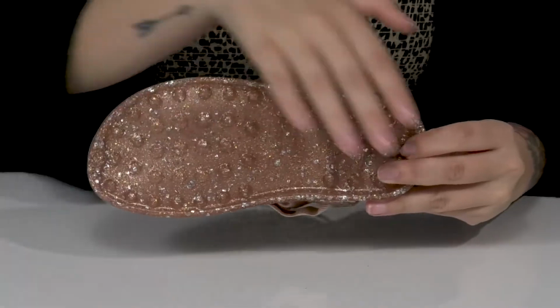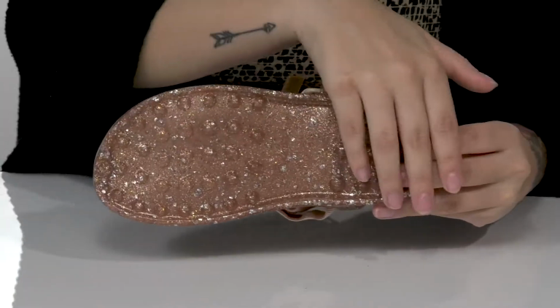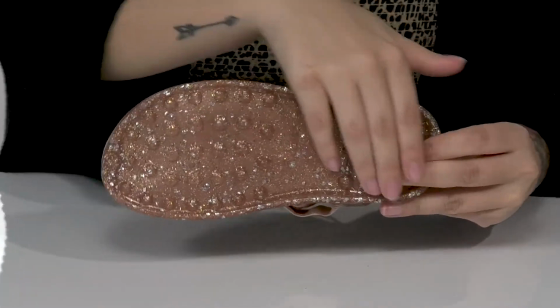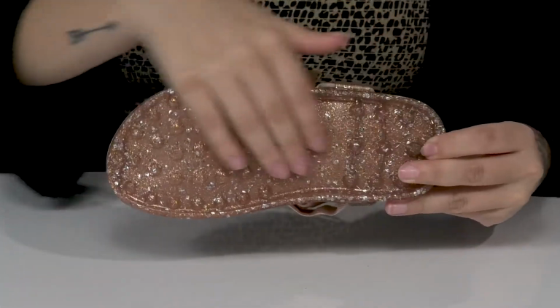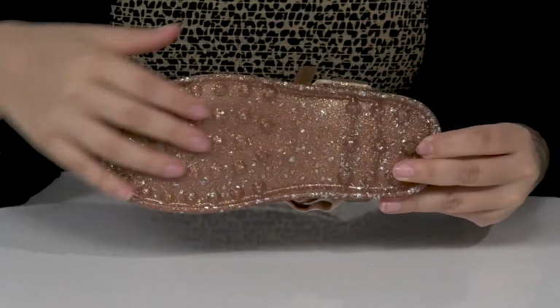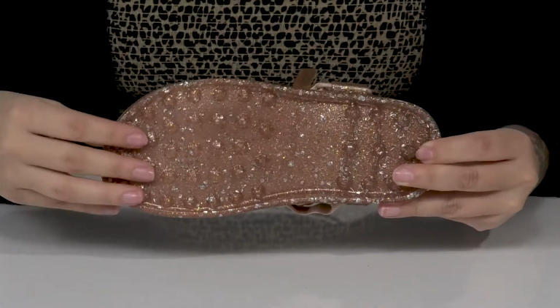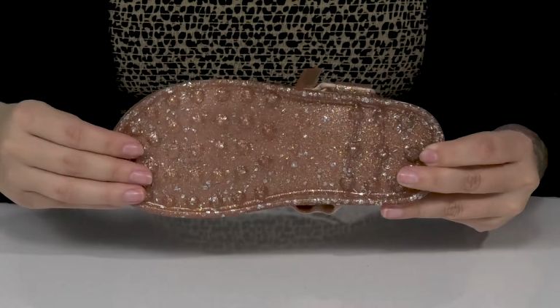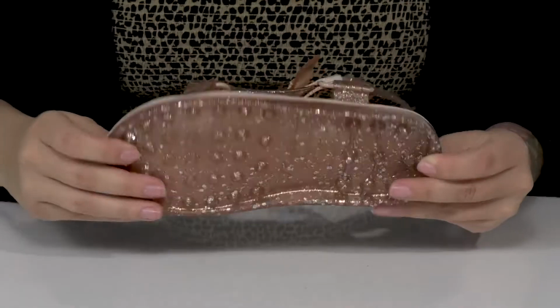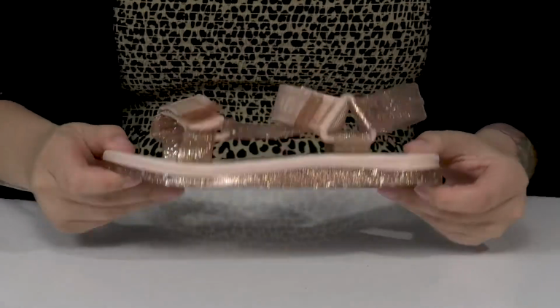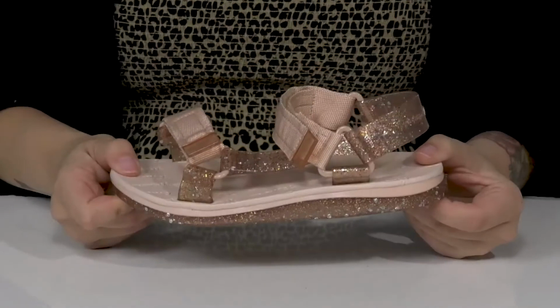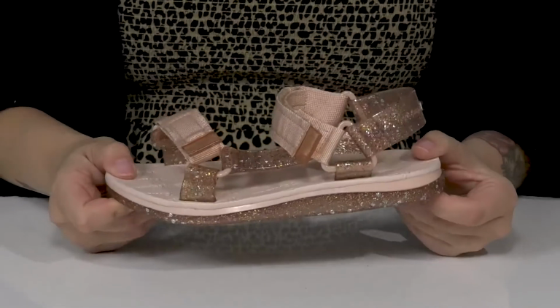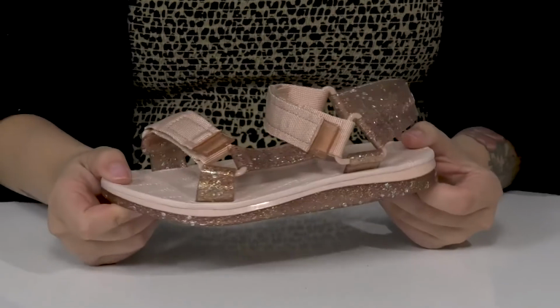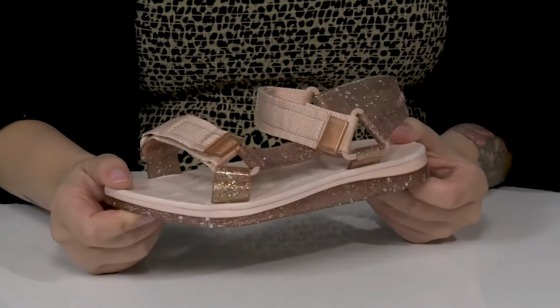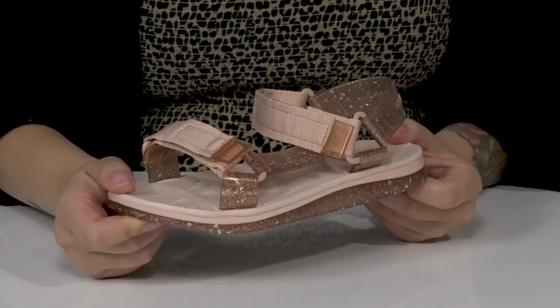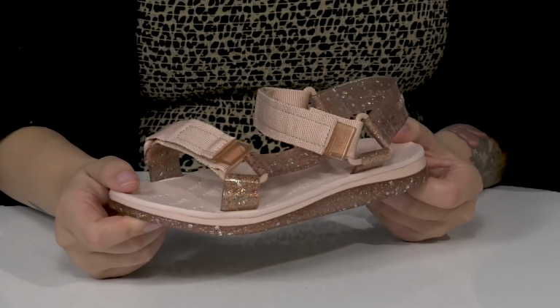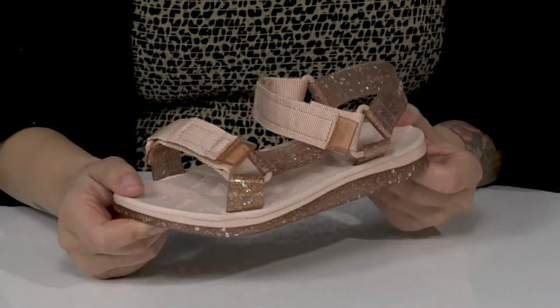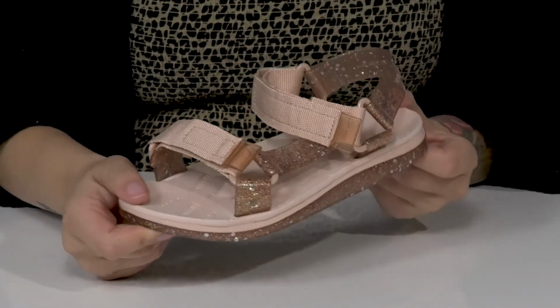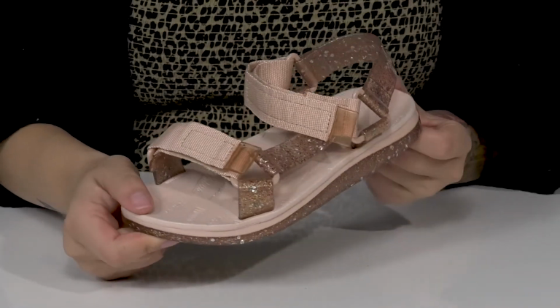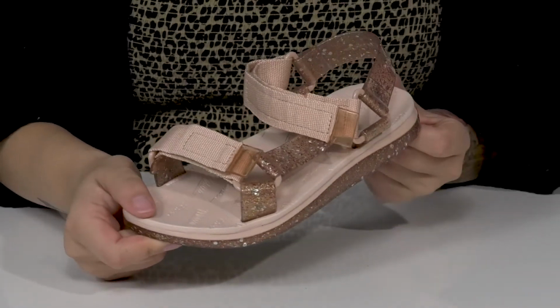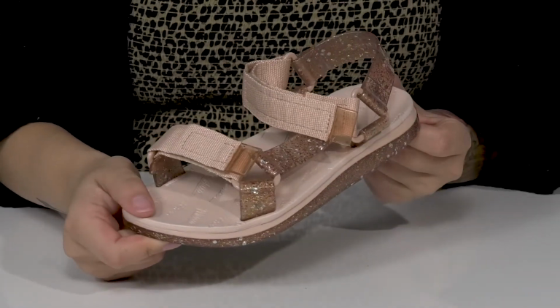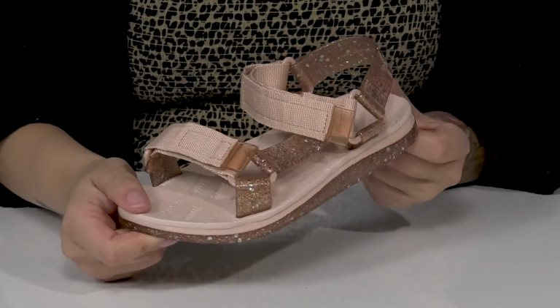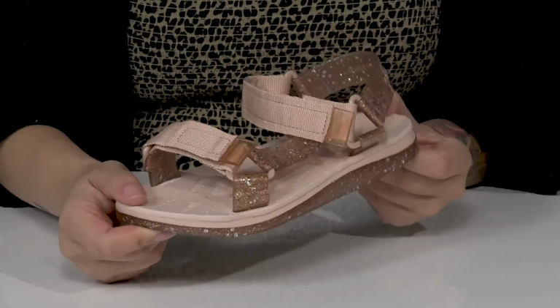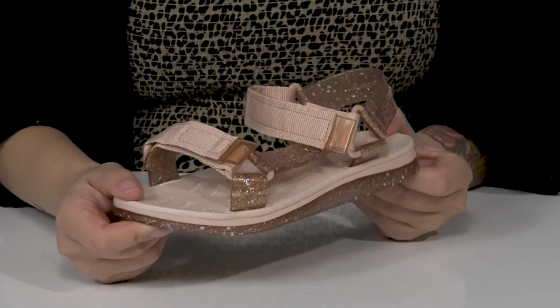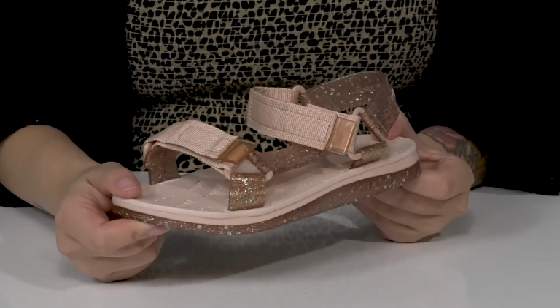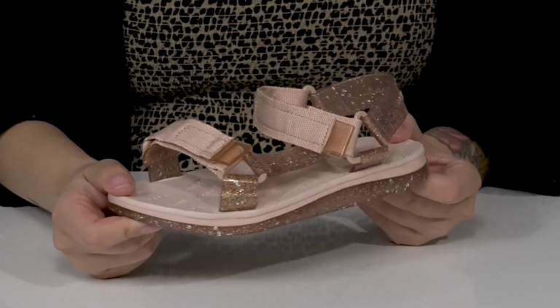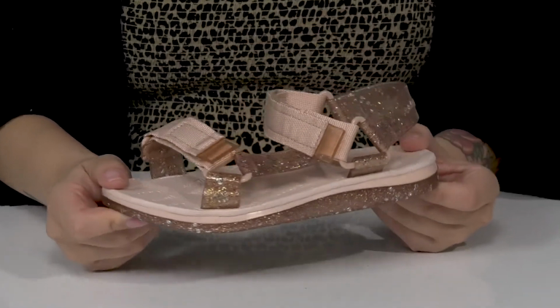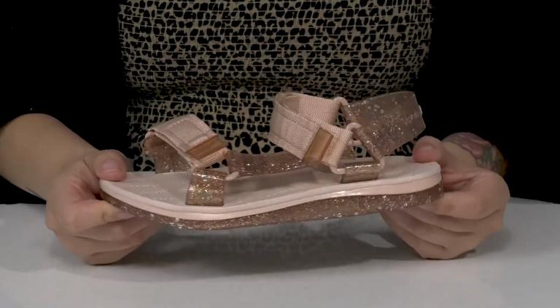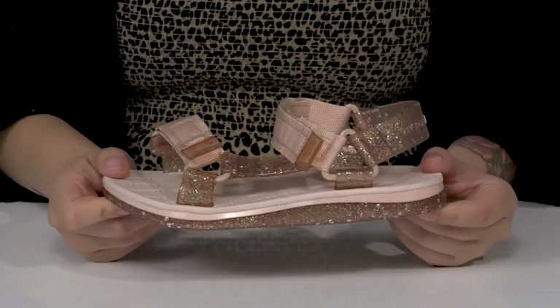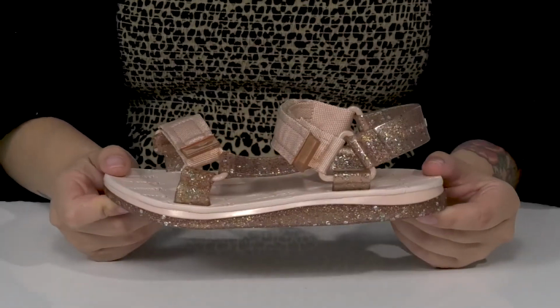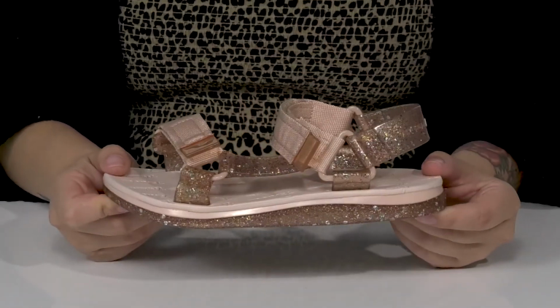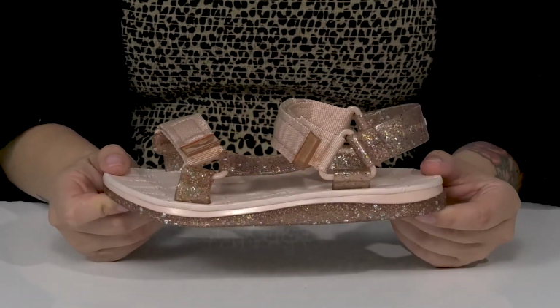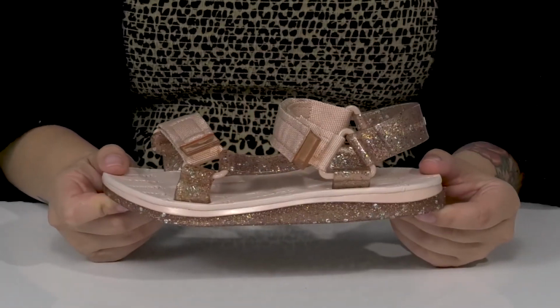Underneath is textured for traction and I think these will look so cute paired with a light pink shirt and some denim shorts.